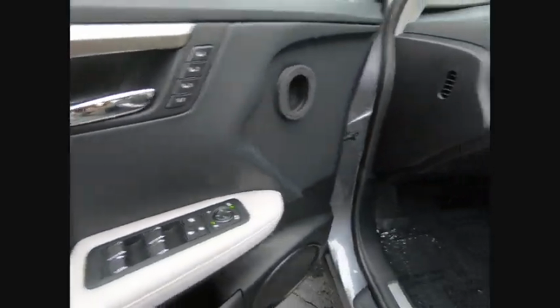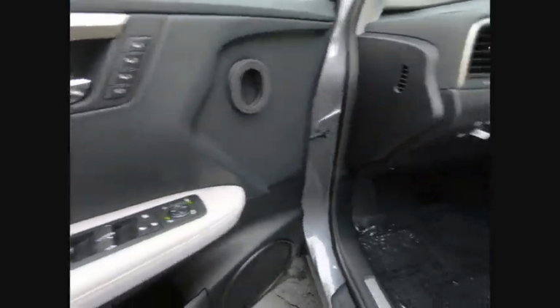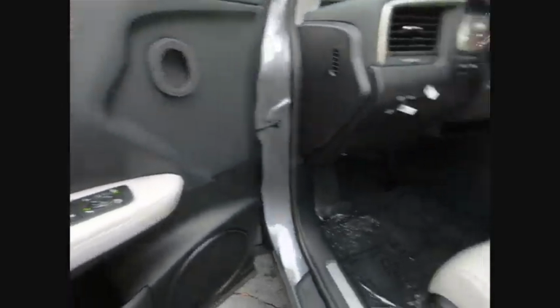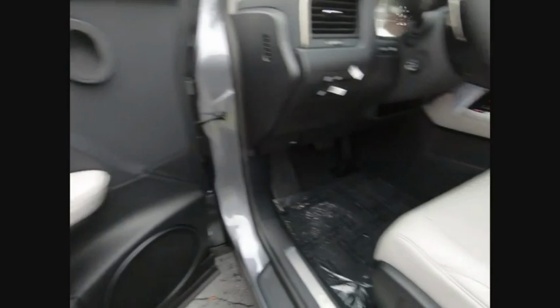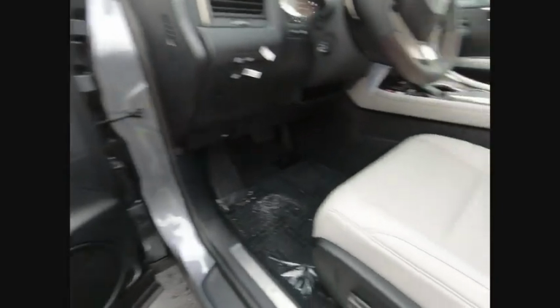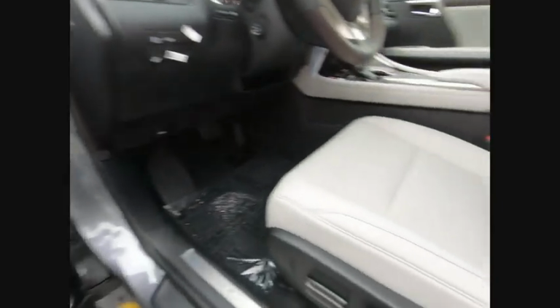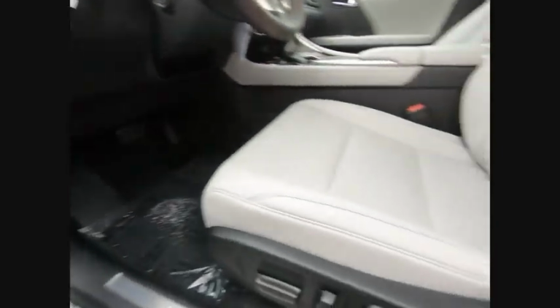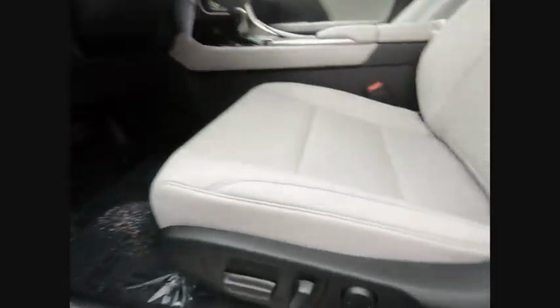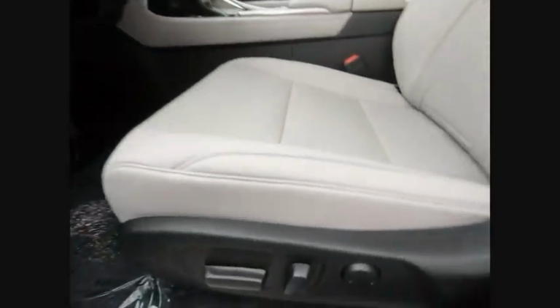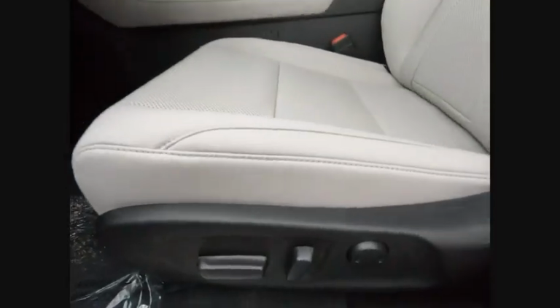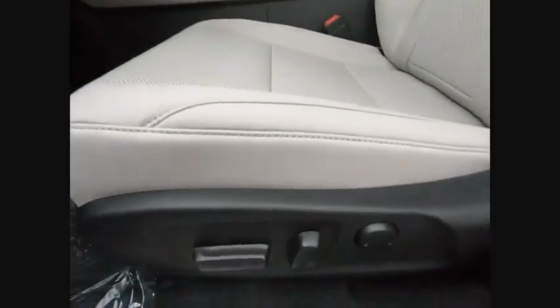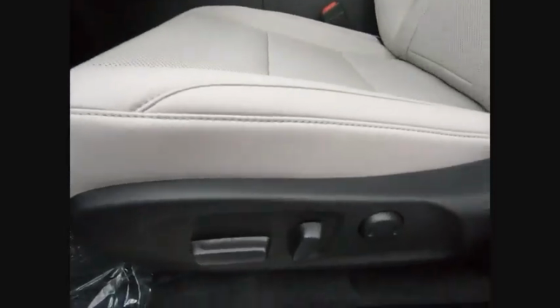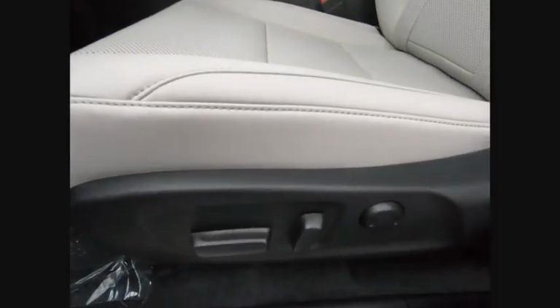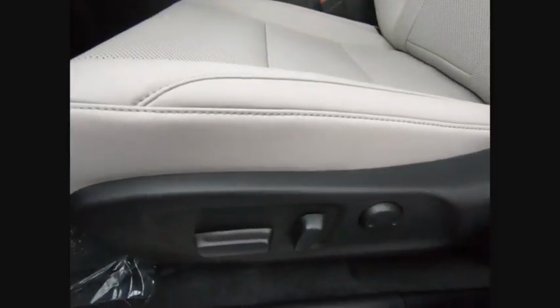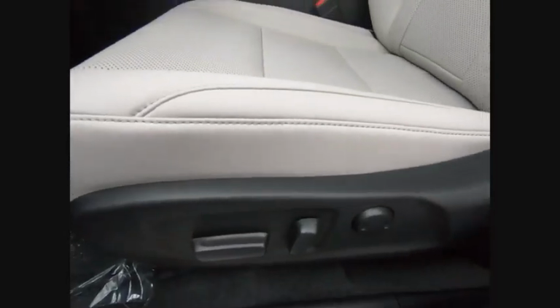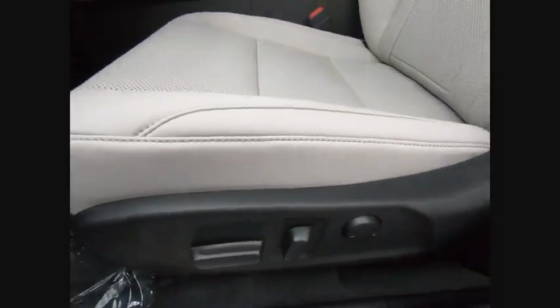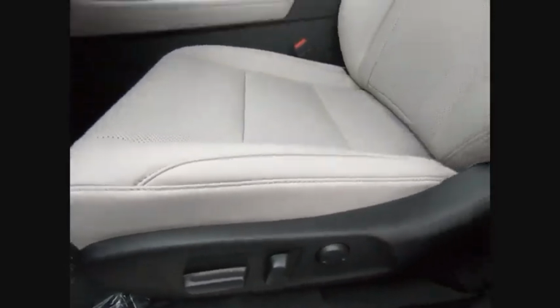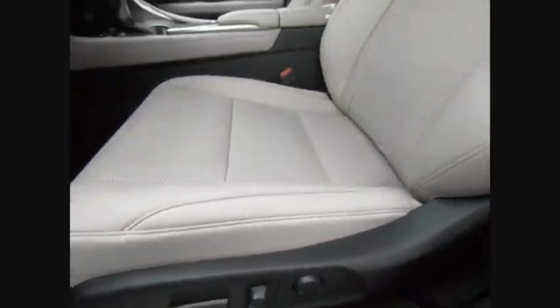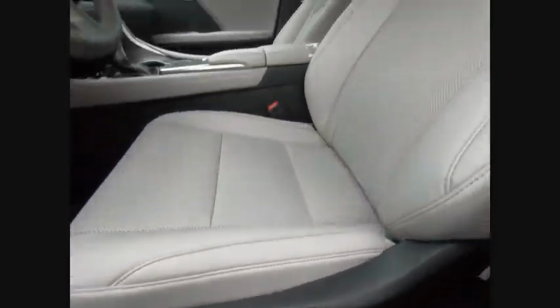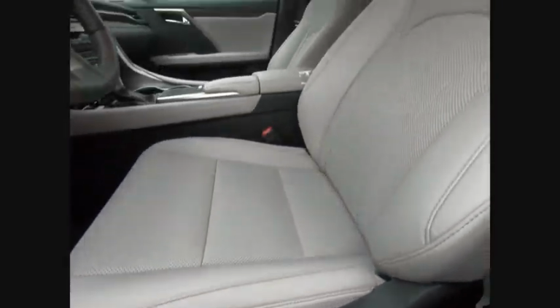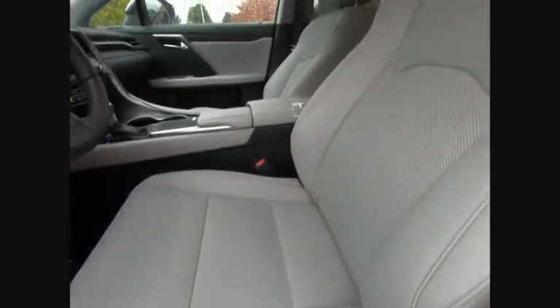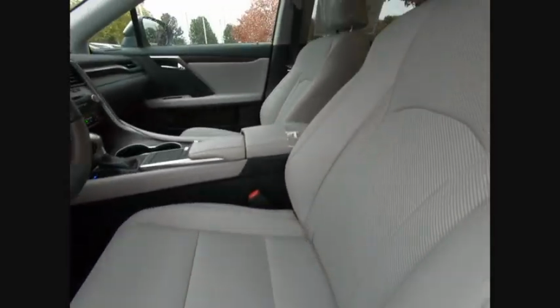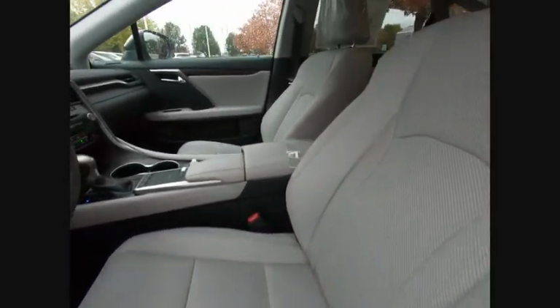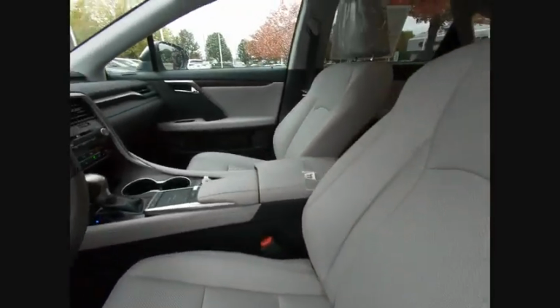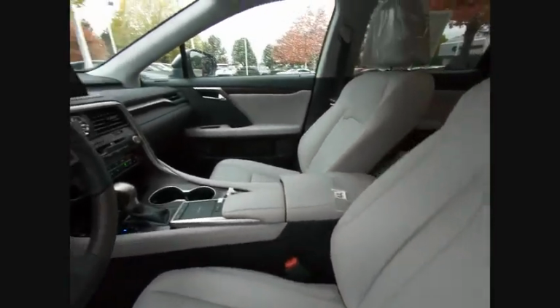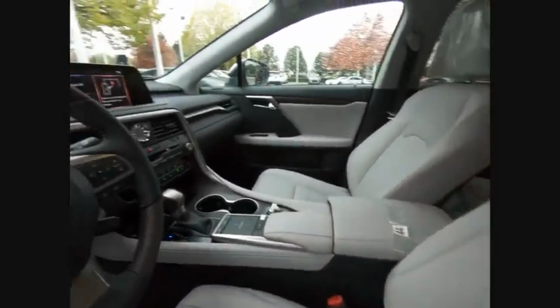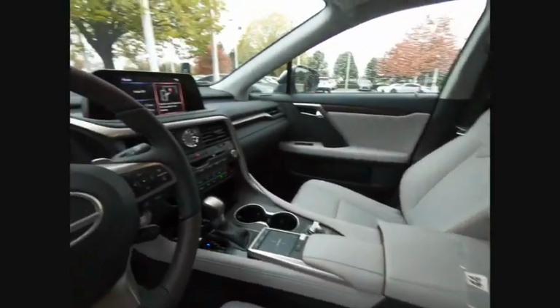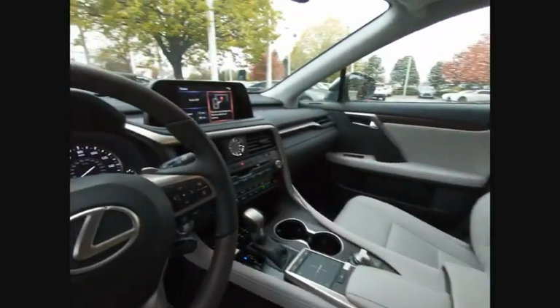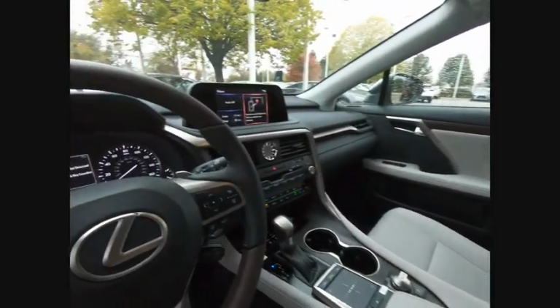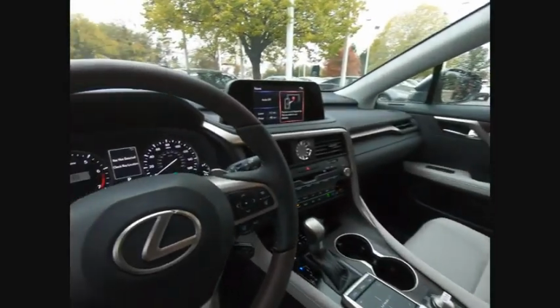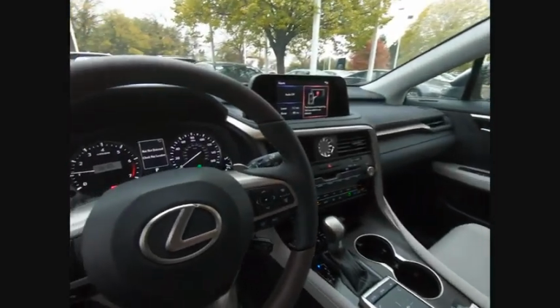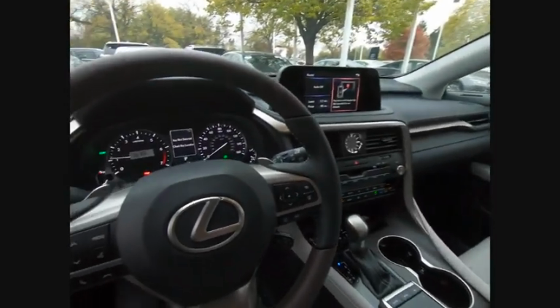This beauty is sure to make you the talk of the neighborhood. So call or drop in for a test drive today. Good night.